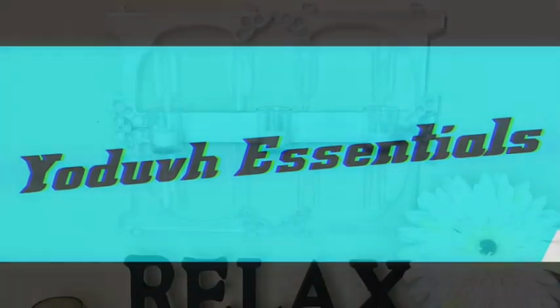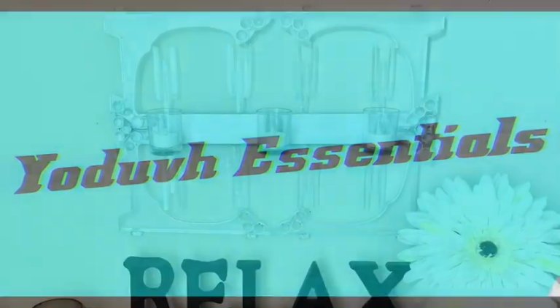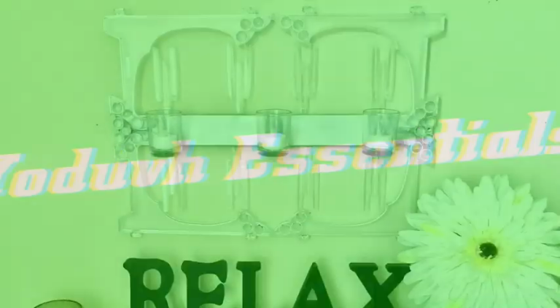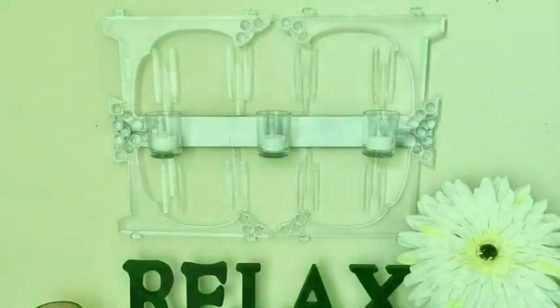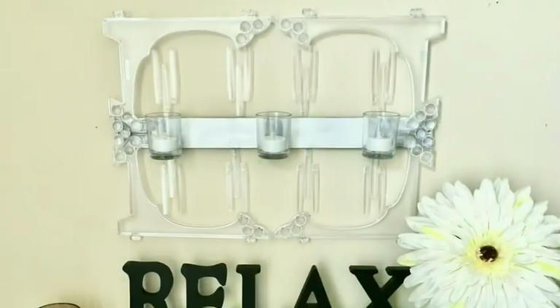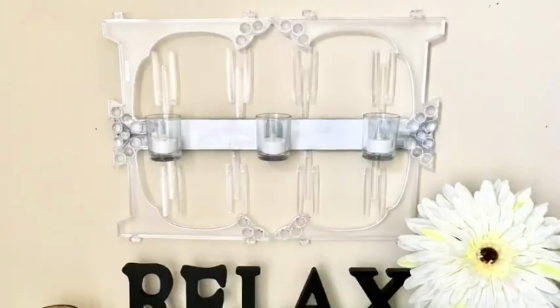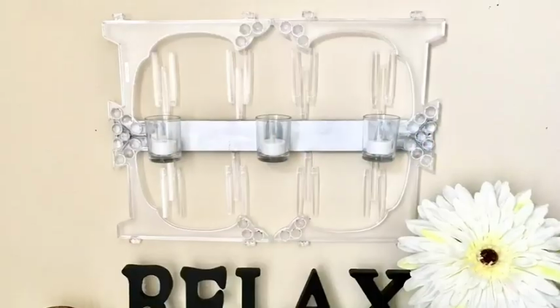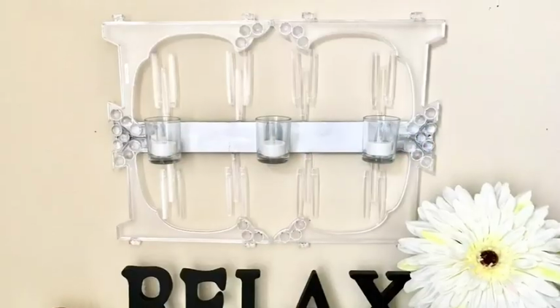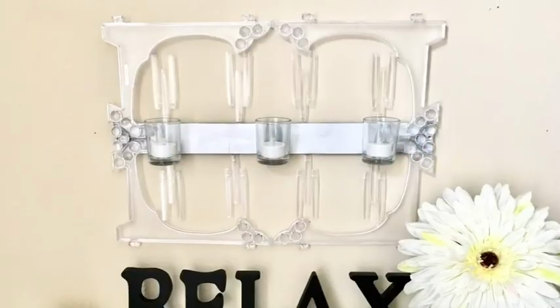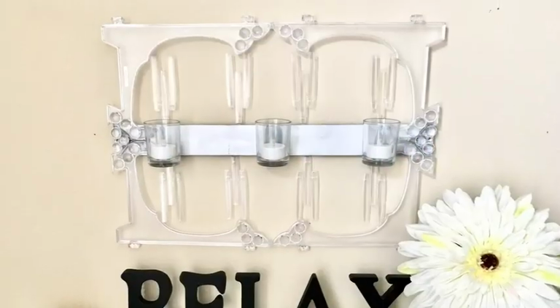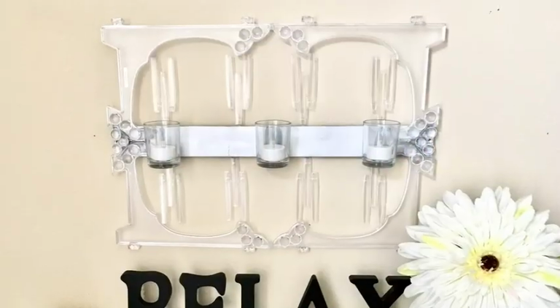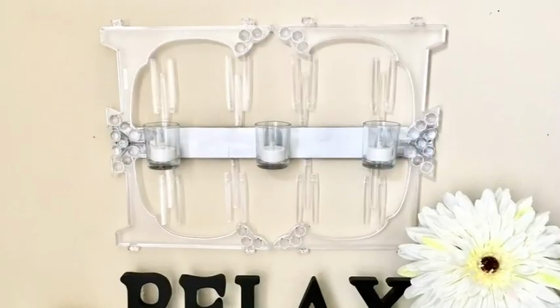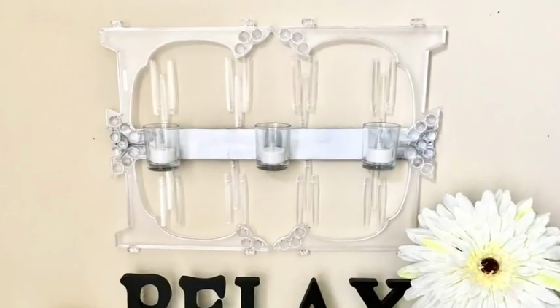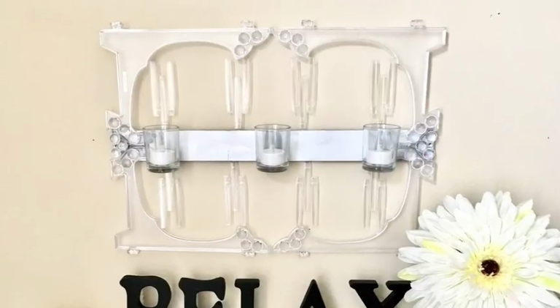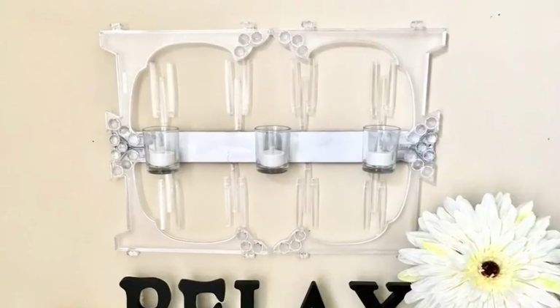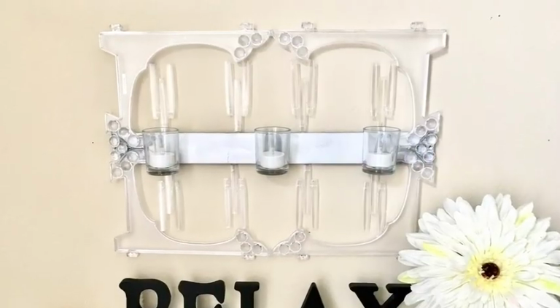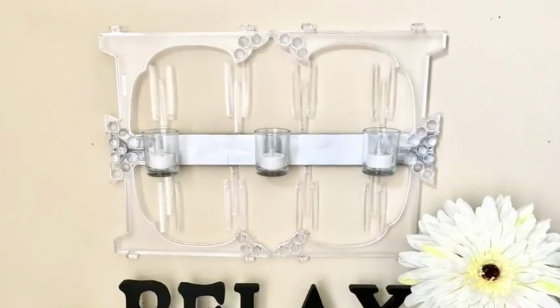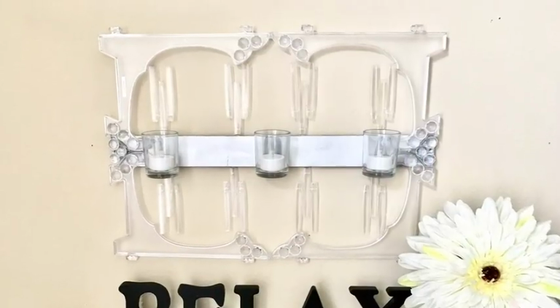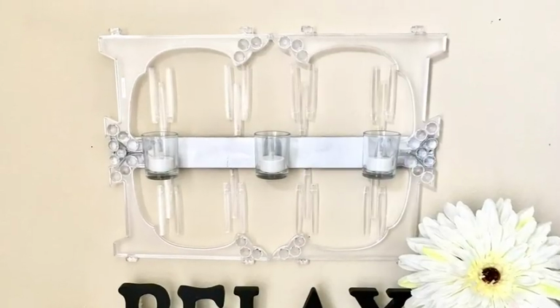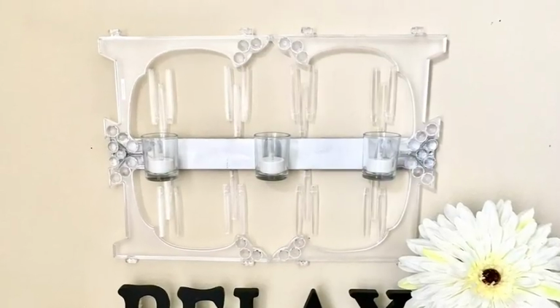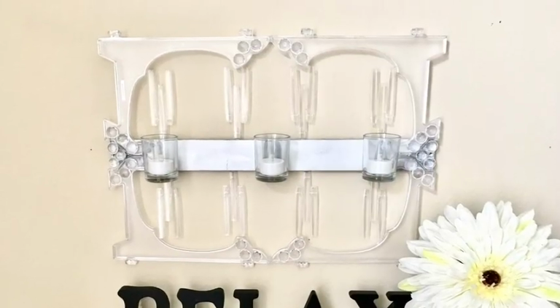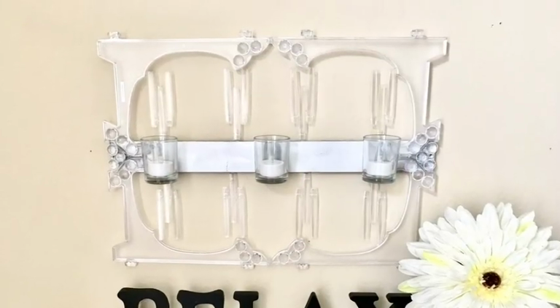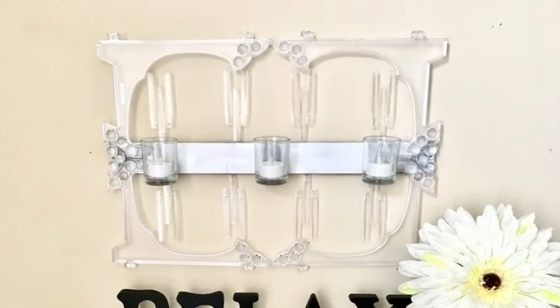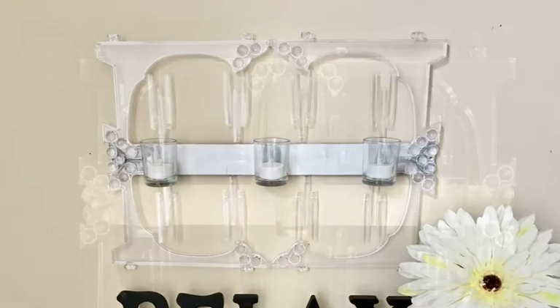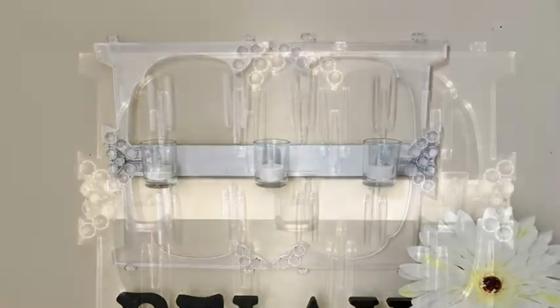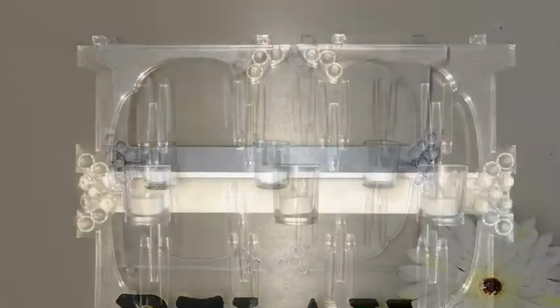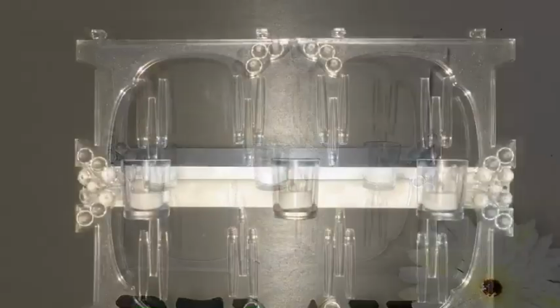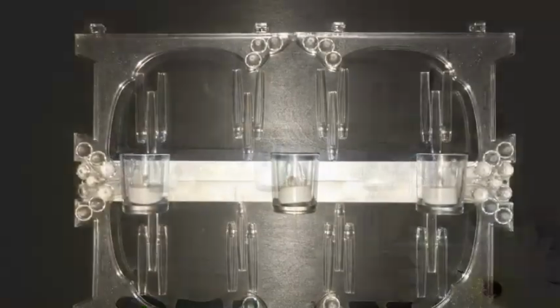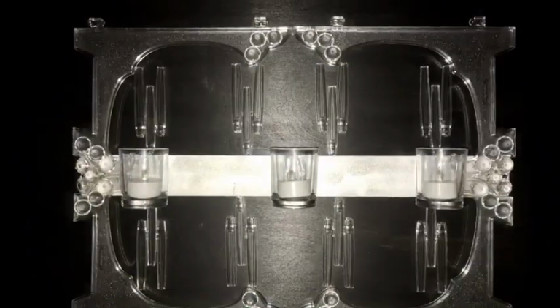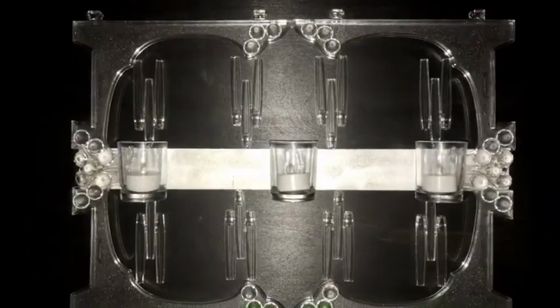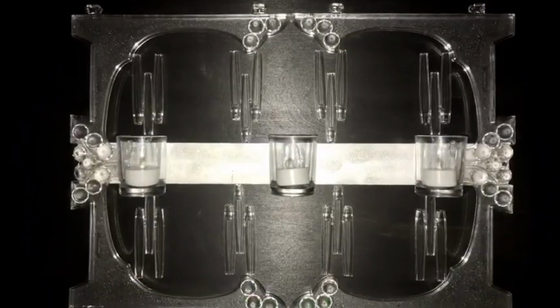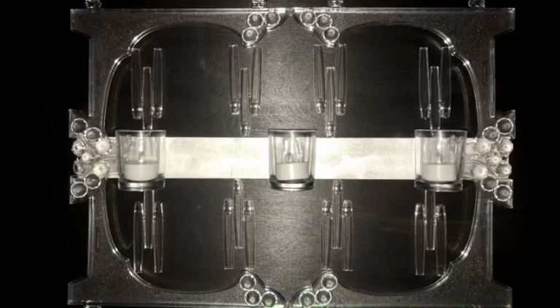Hey guys! I'm so excited about this piece that I just made and I want to share it with you. So let's begin!